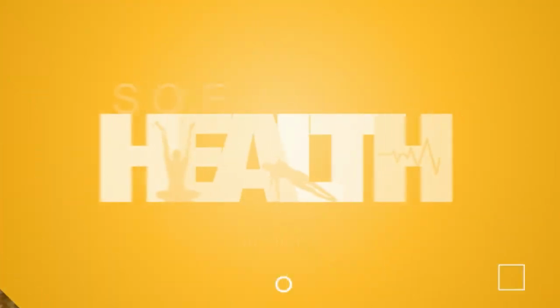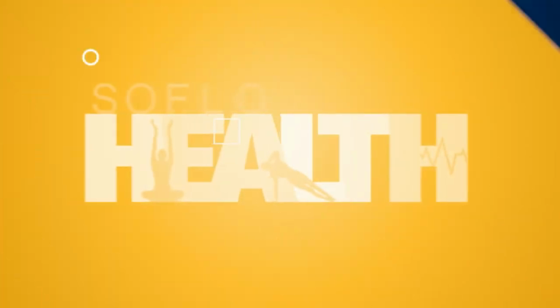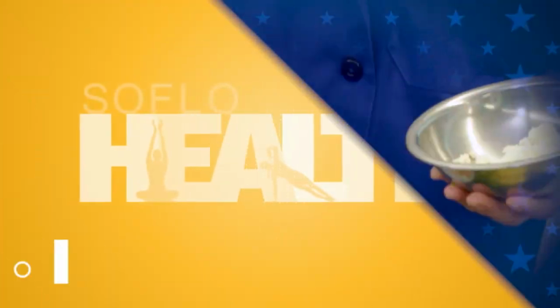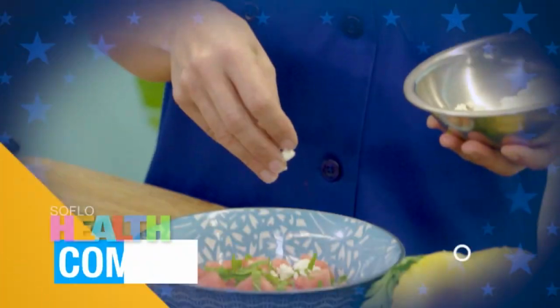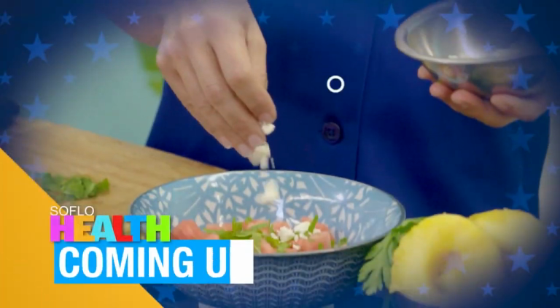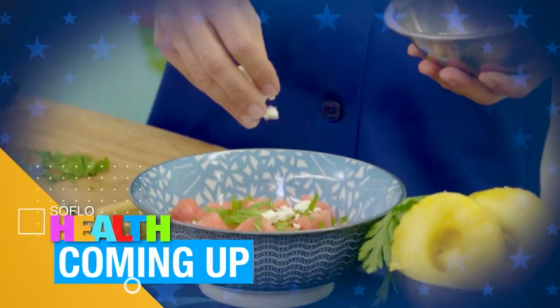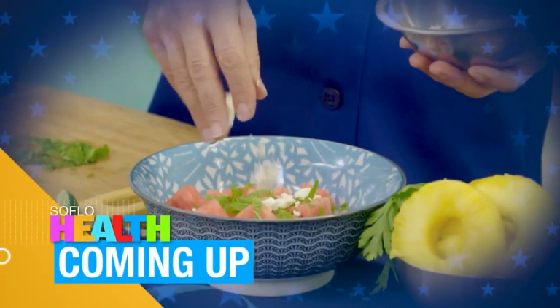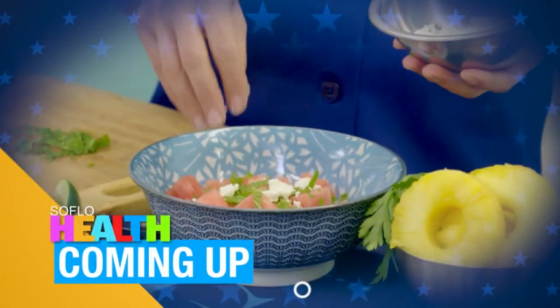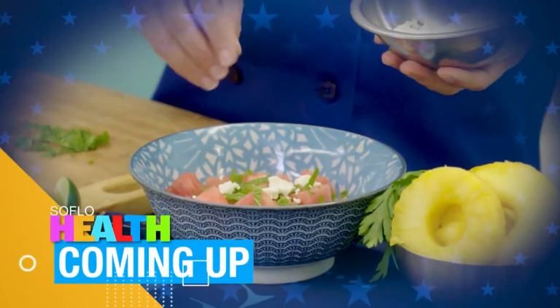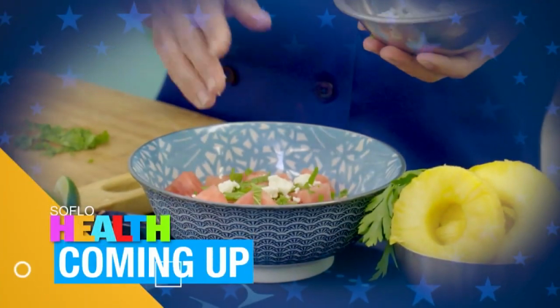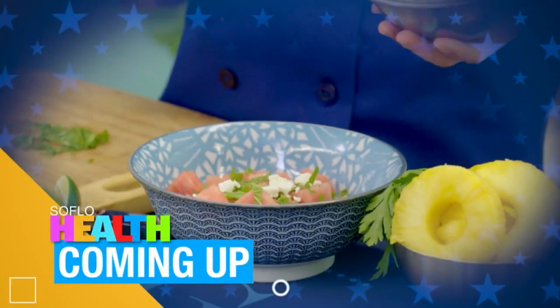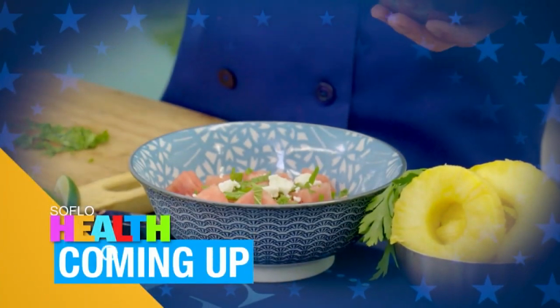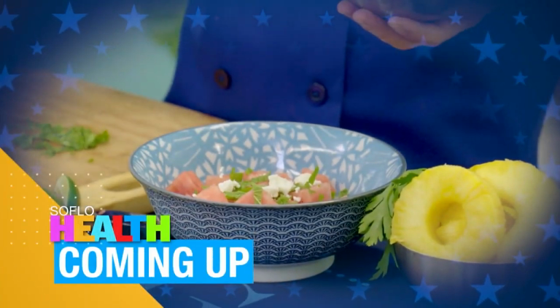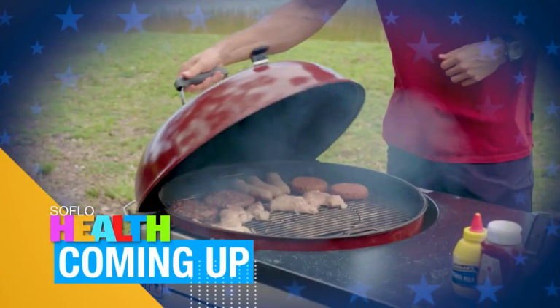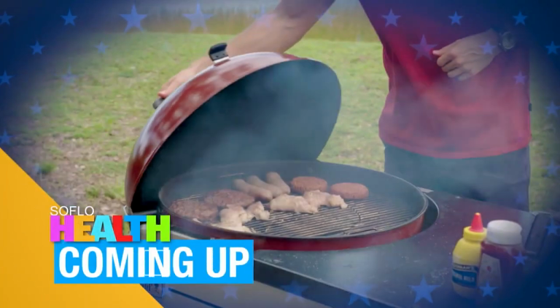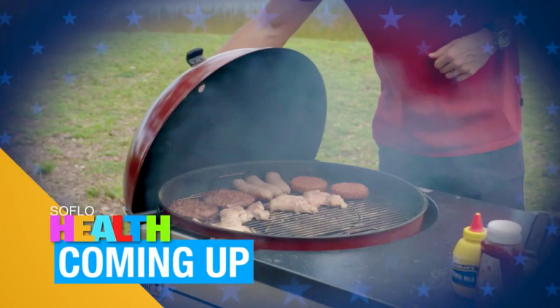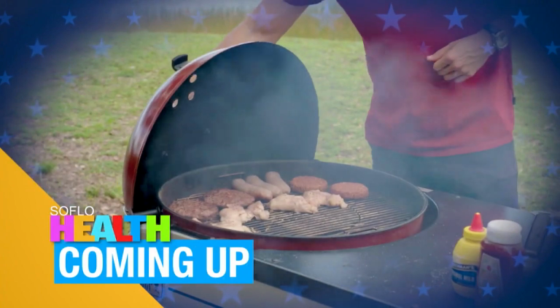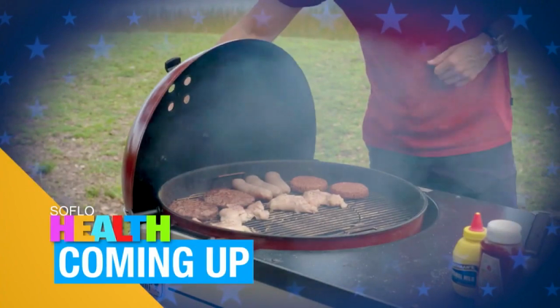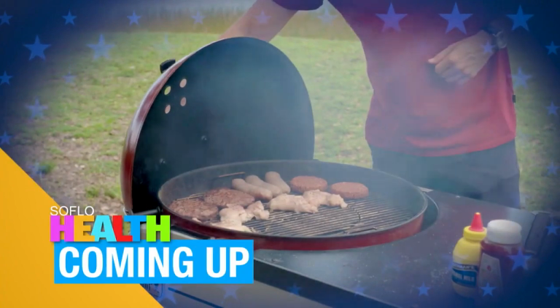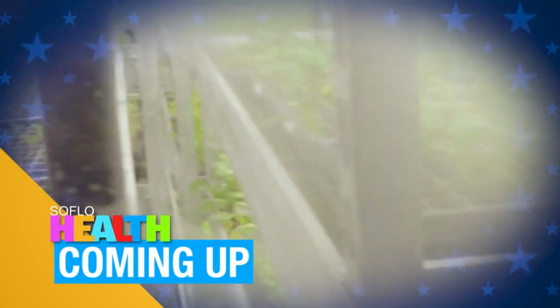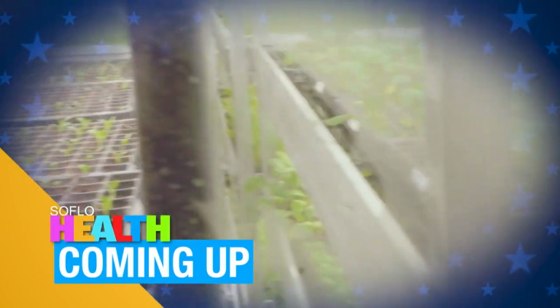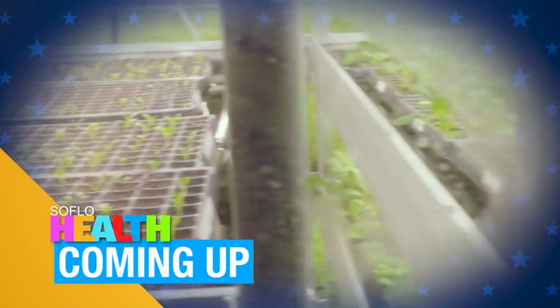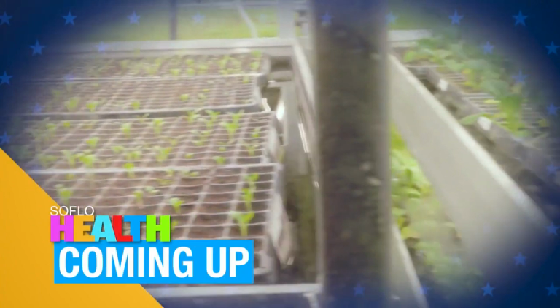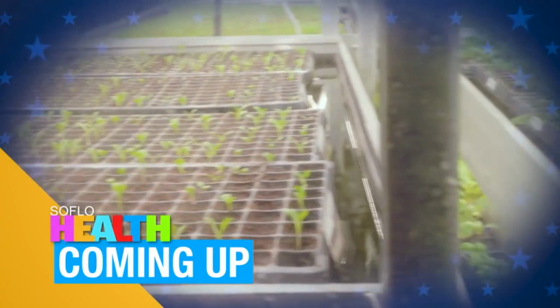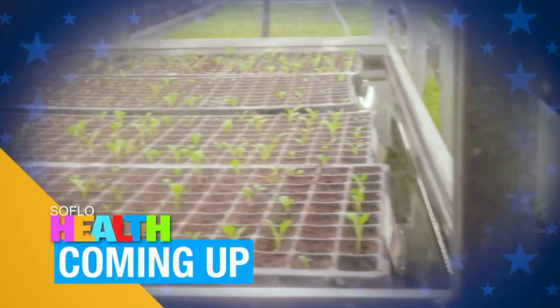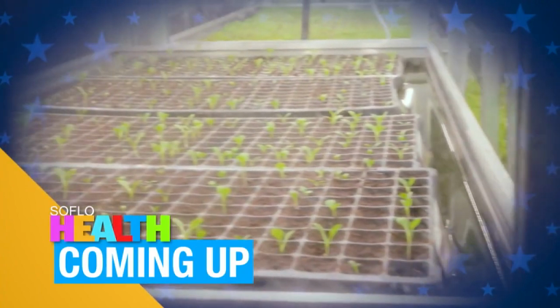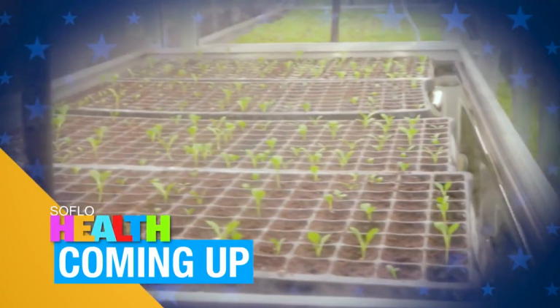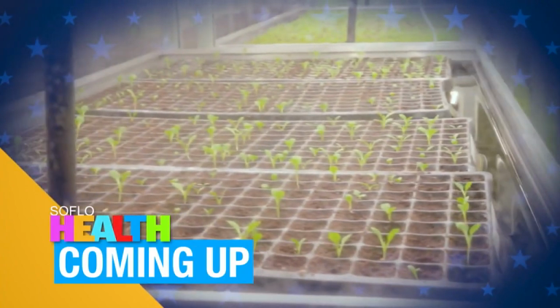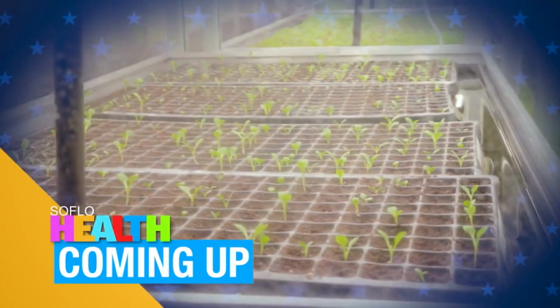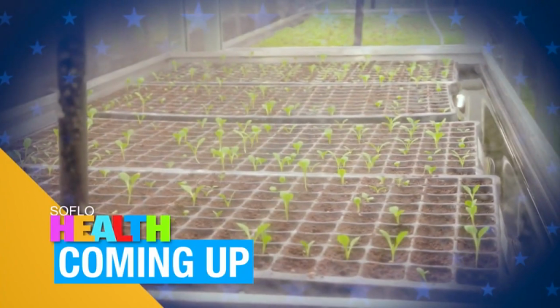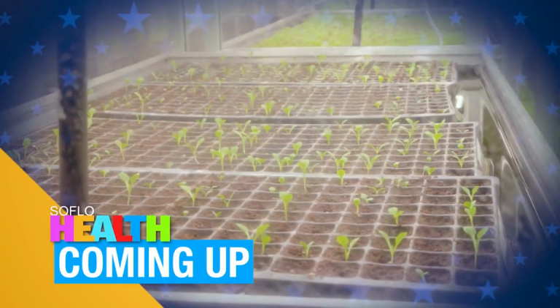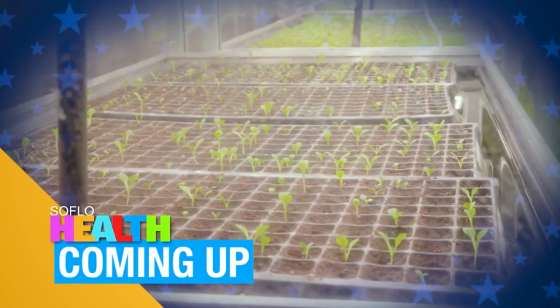I hope you're still hungry. Watermelon salad, more grilling, and hydroponic lettuce is right here when SoFlo Health returns.